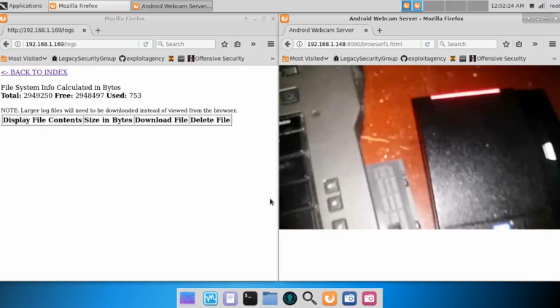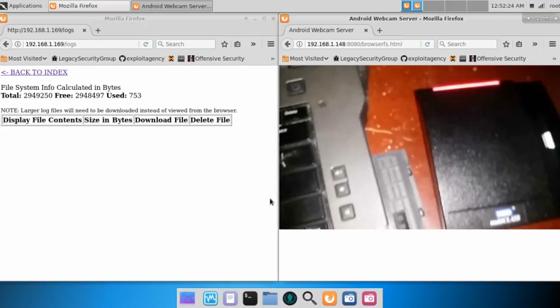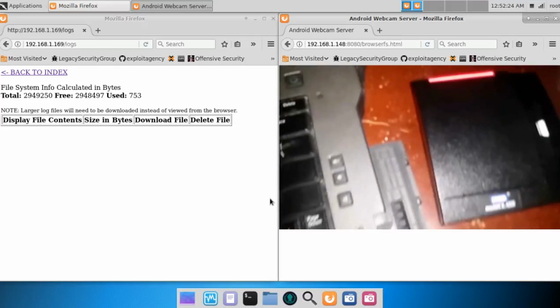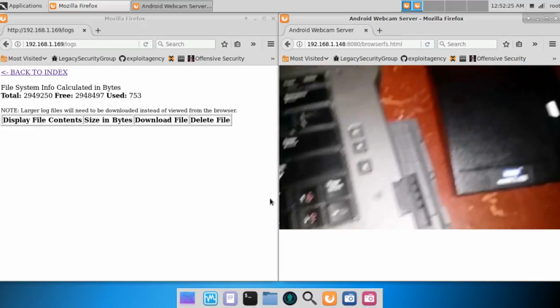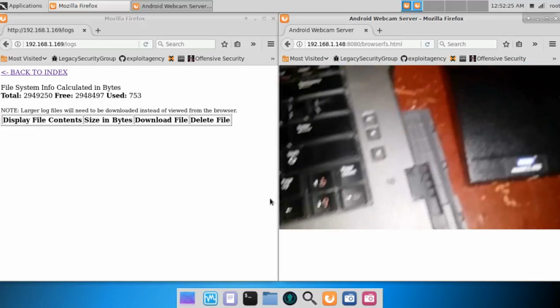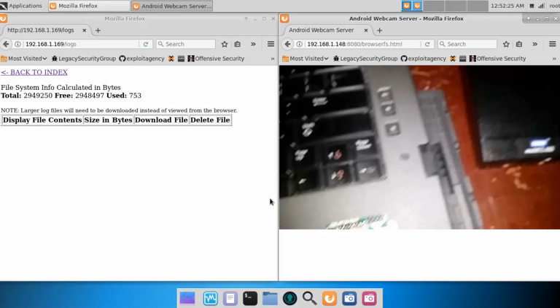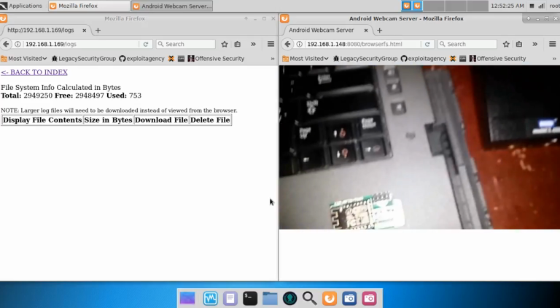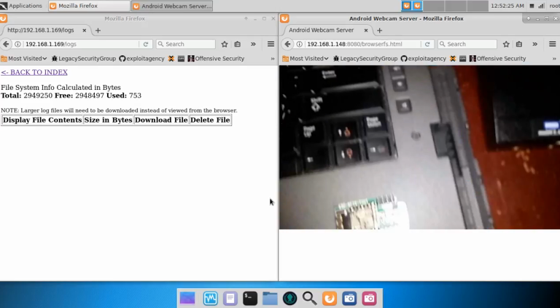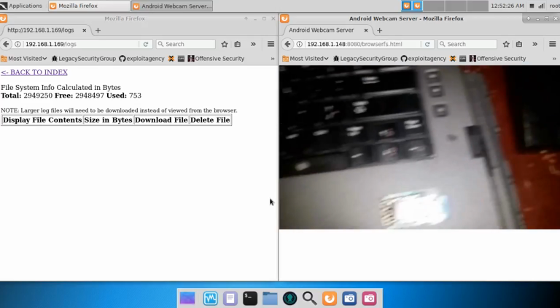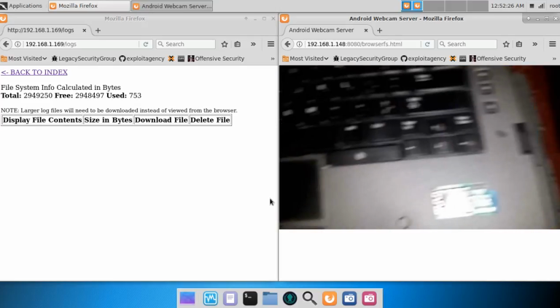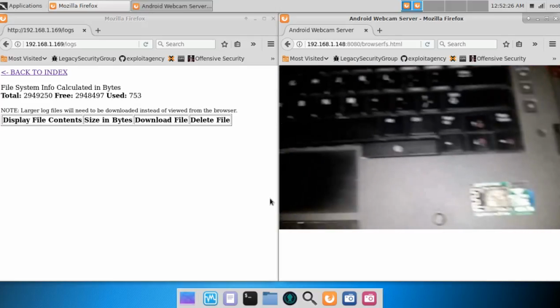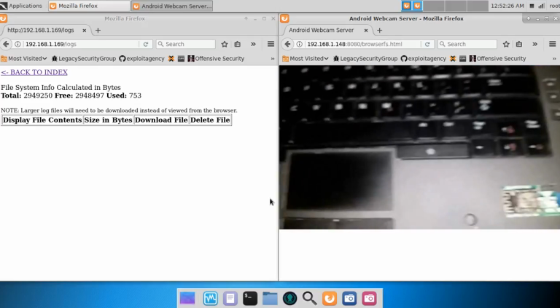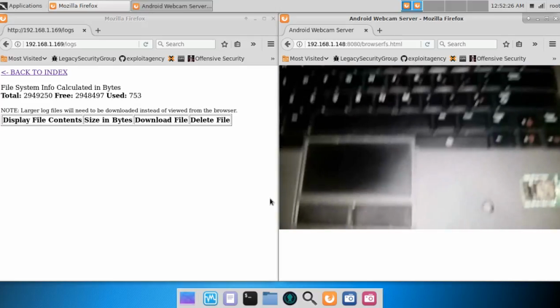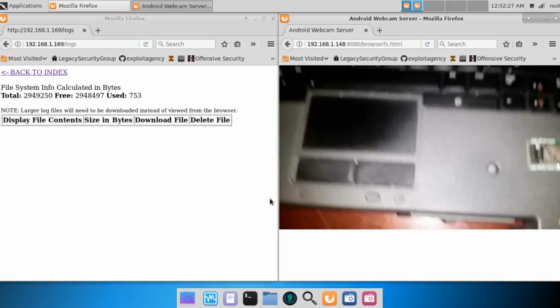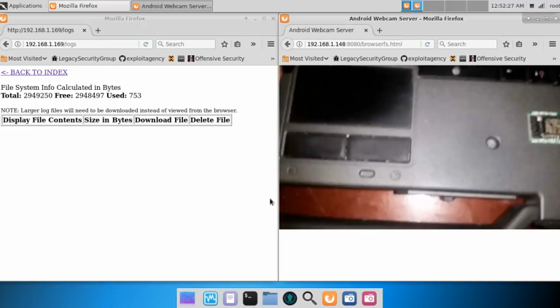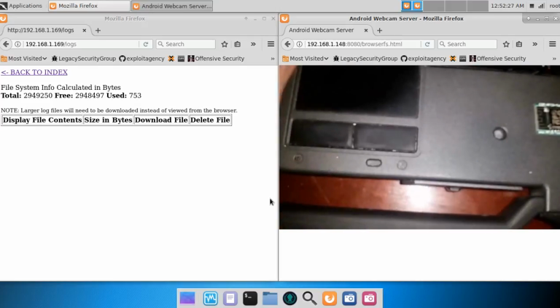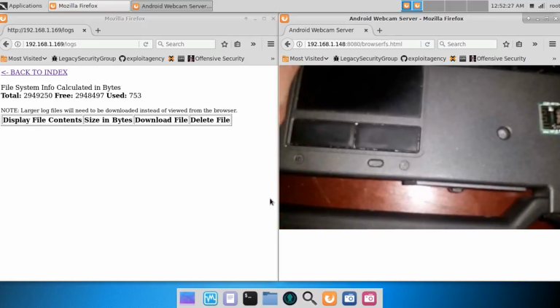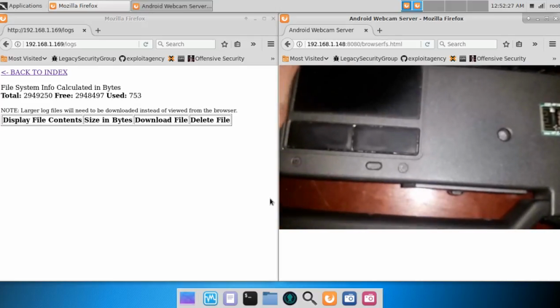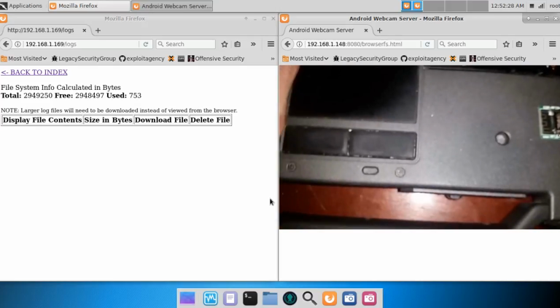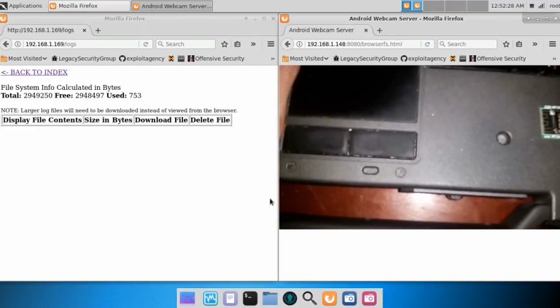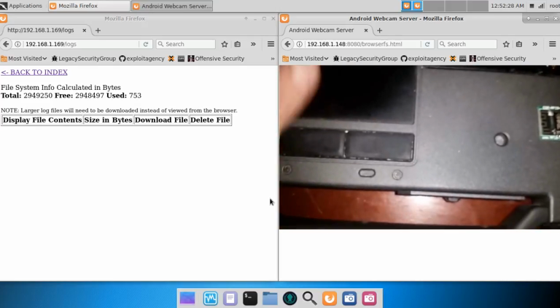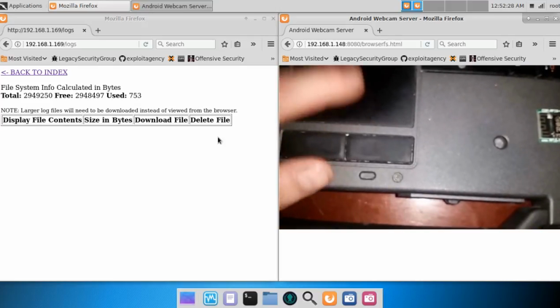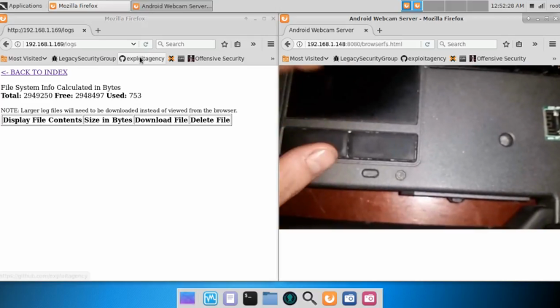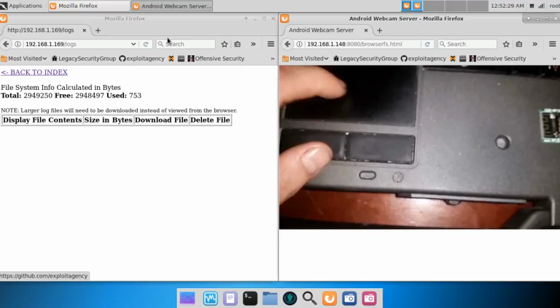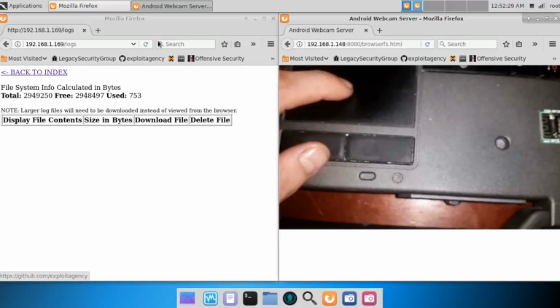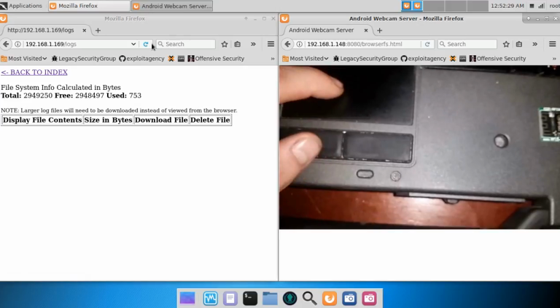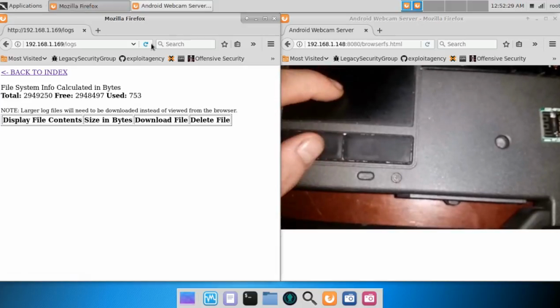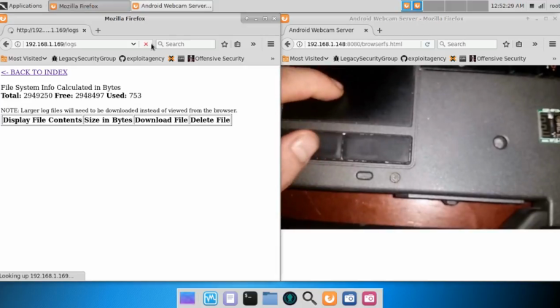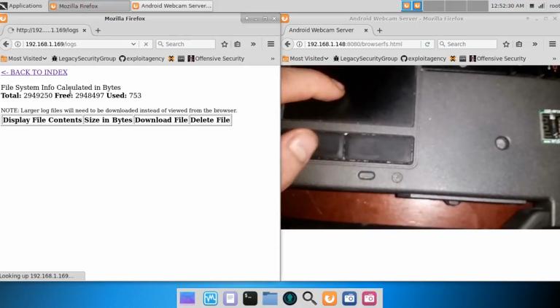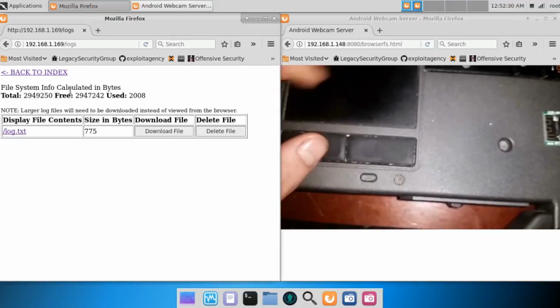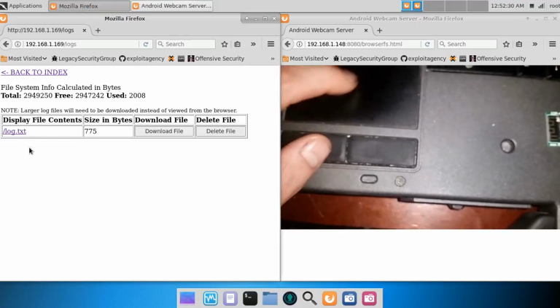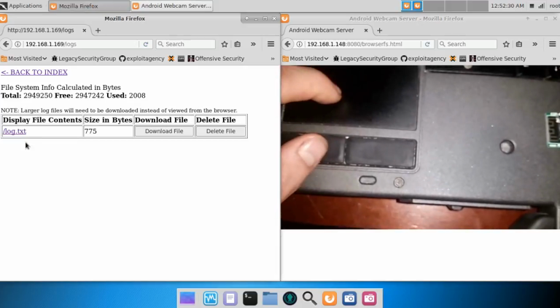Now I will show what the log file looks like.